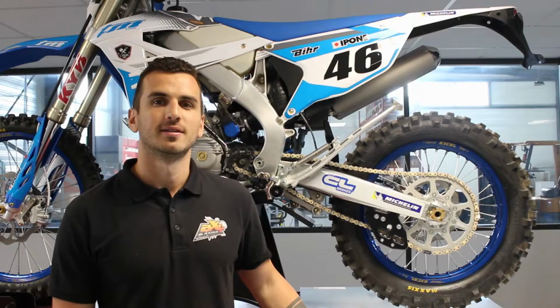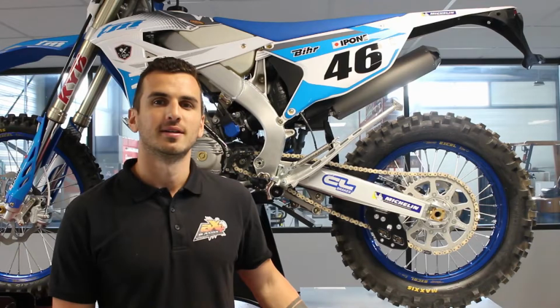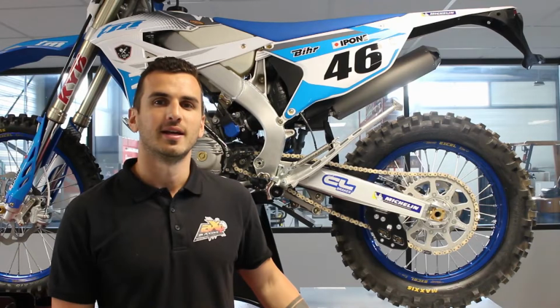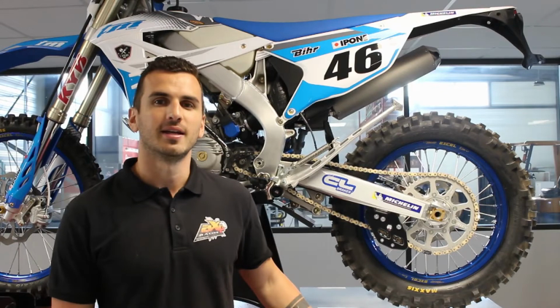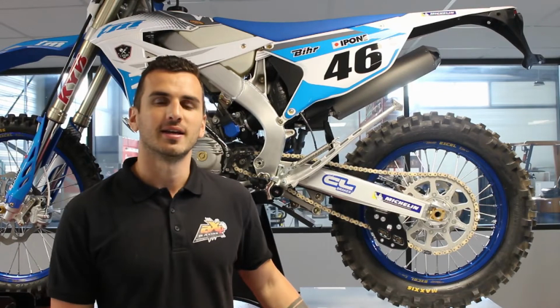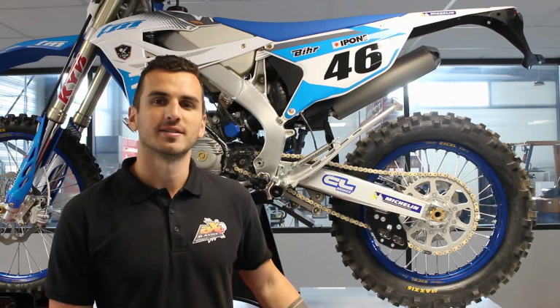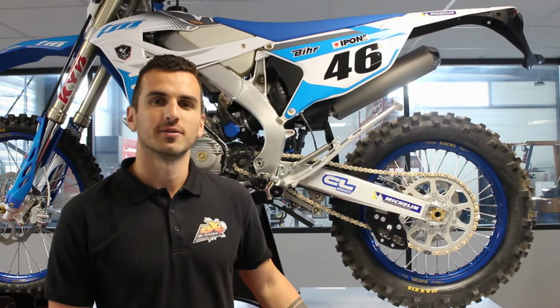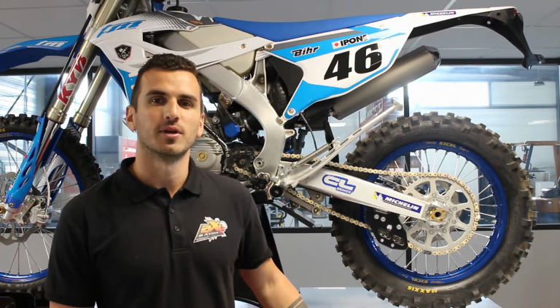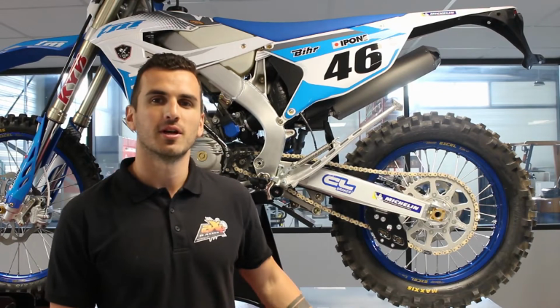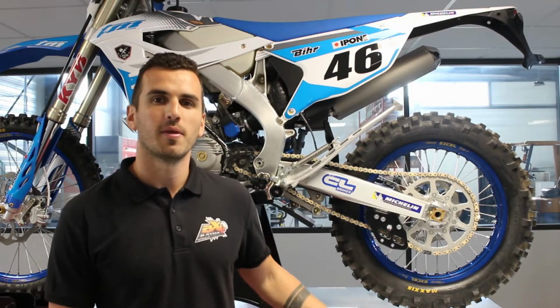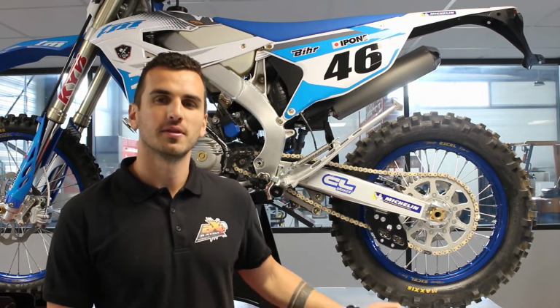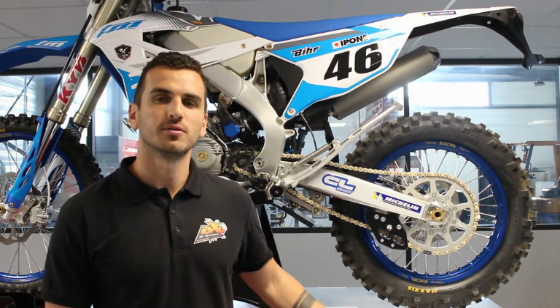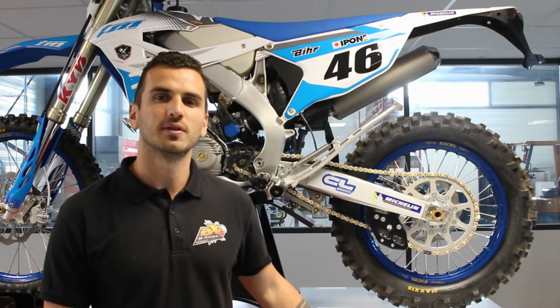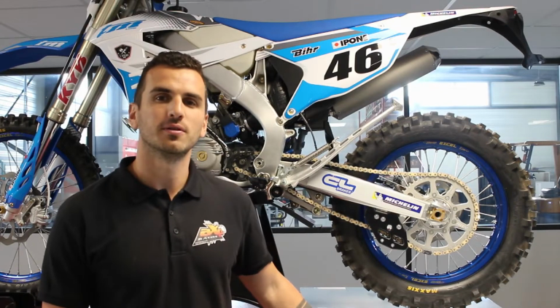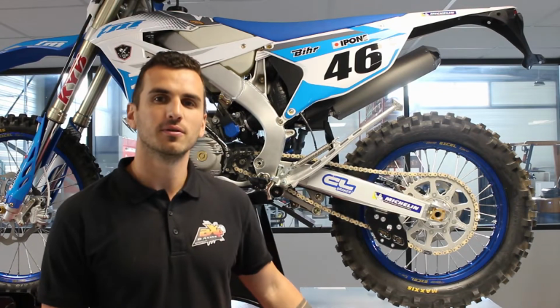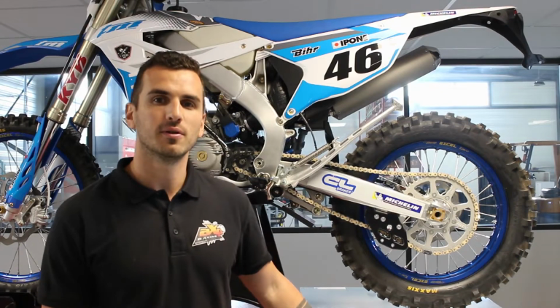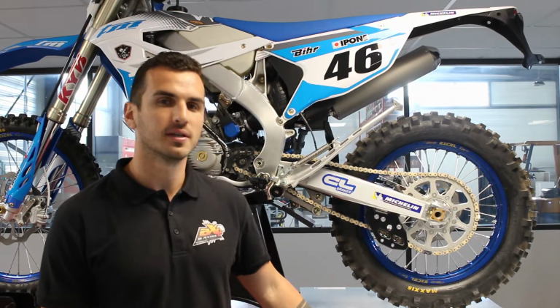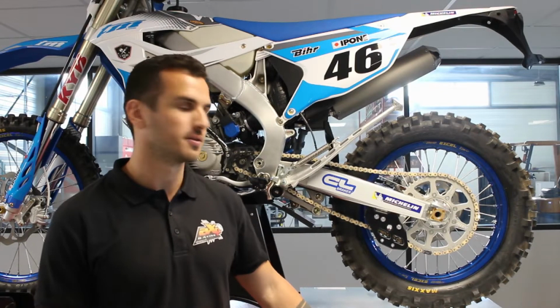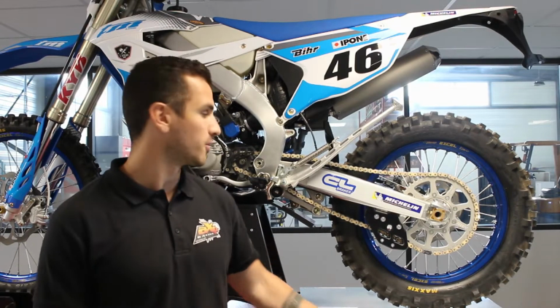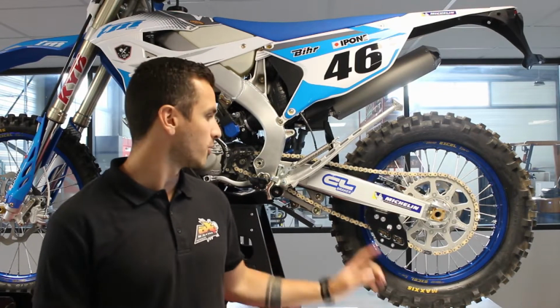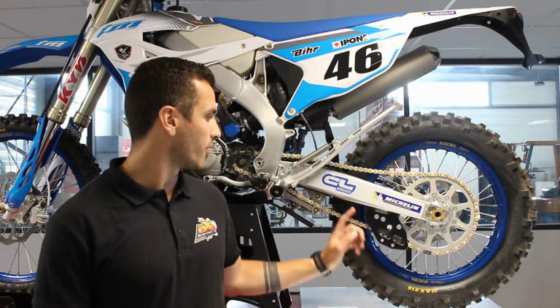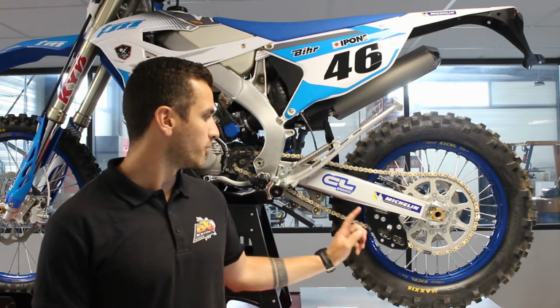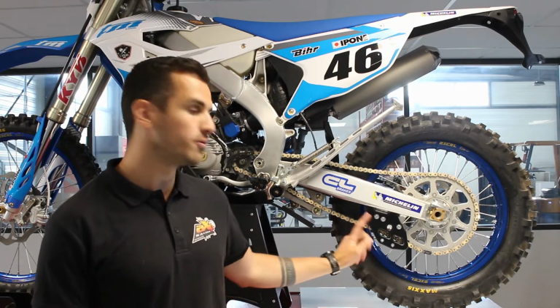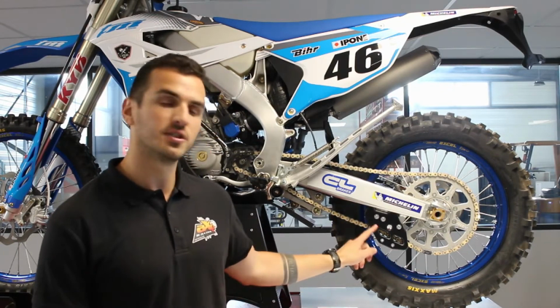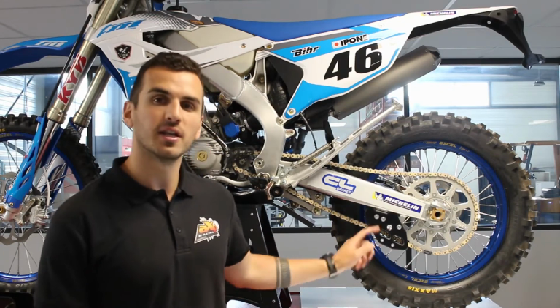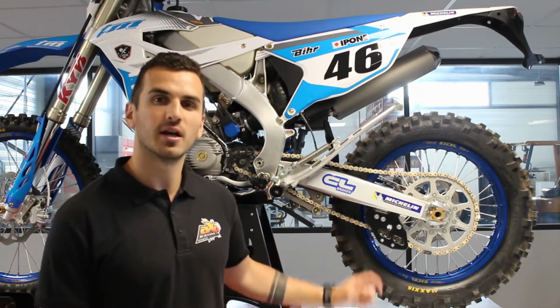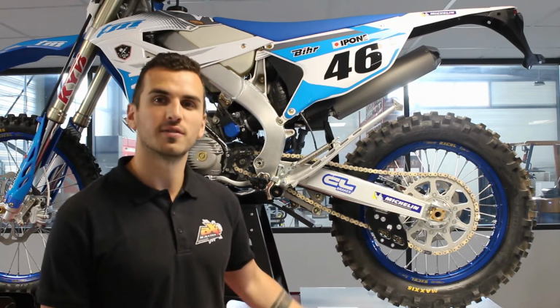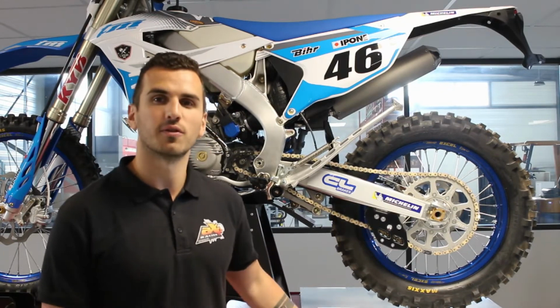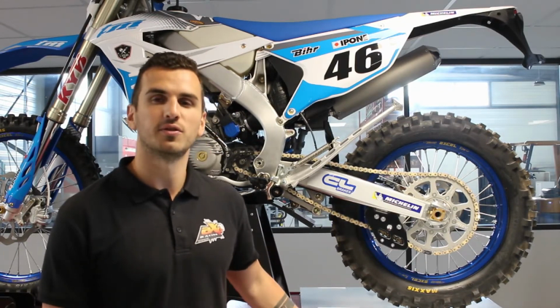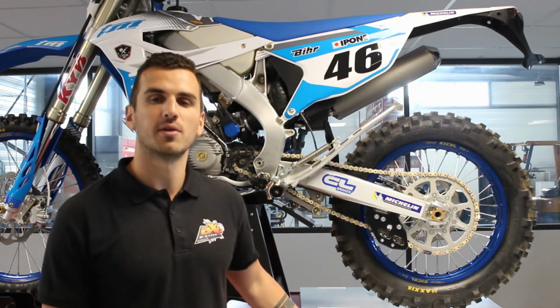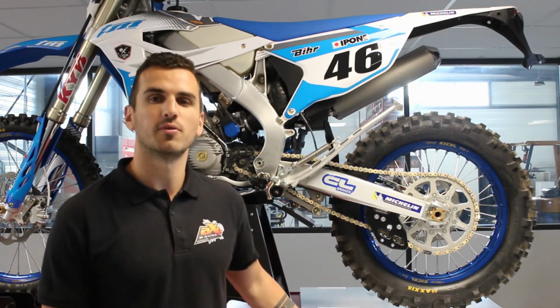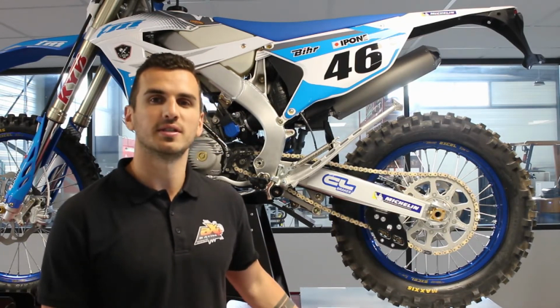Hey guys, welcome in this new video. Let's talk about the new chain guides for the Team Racing.